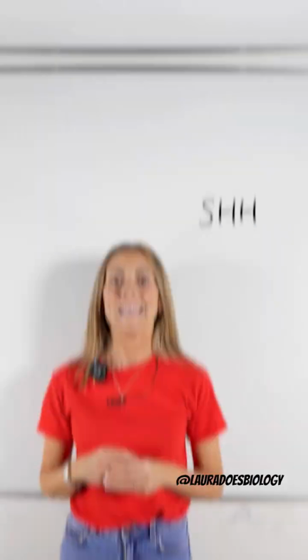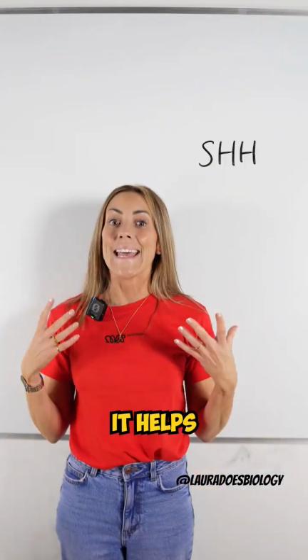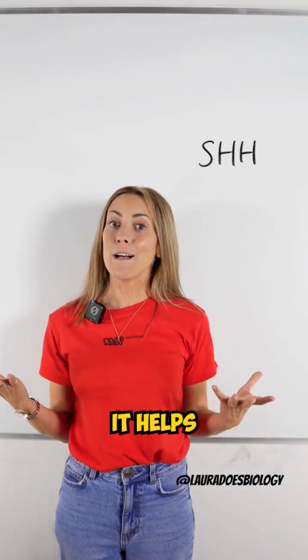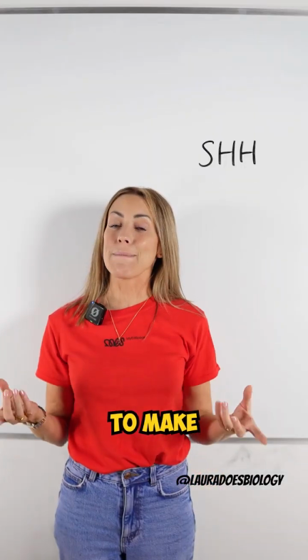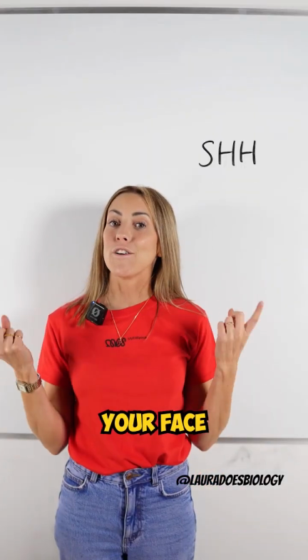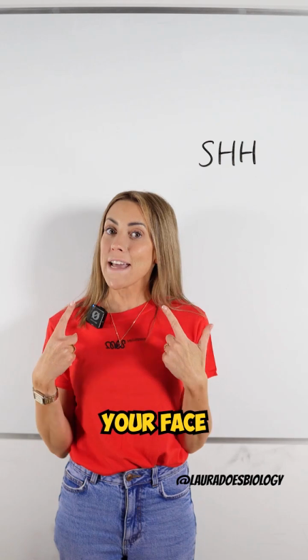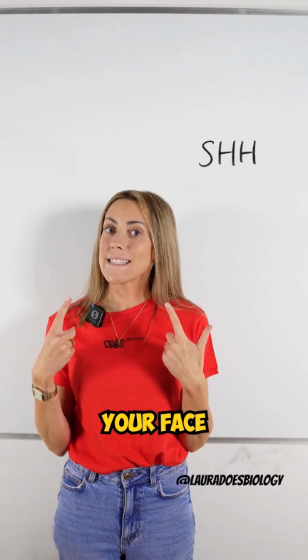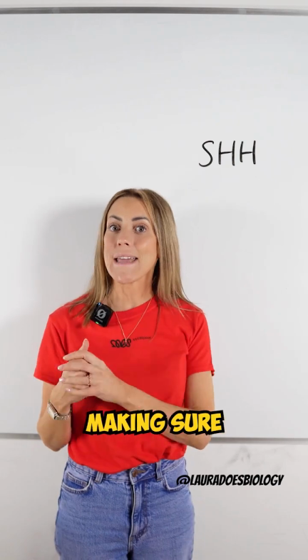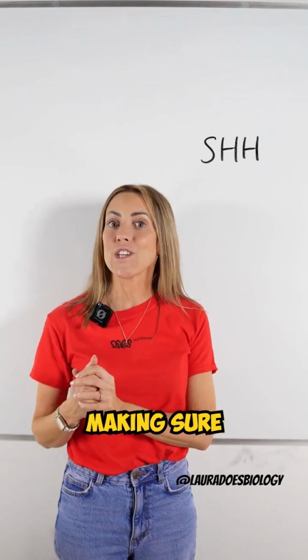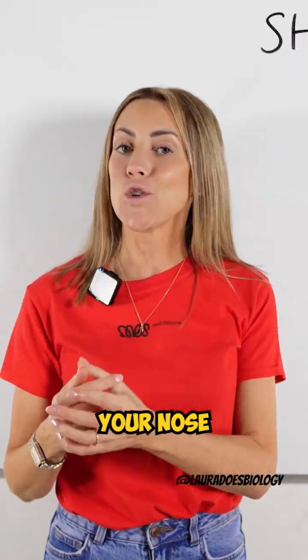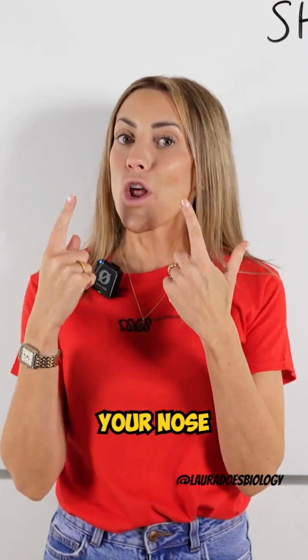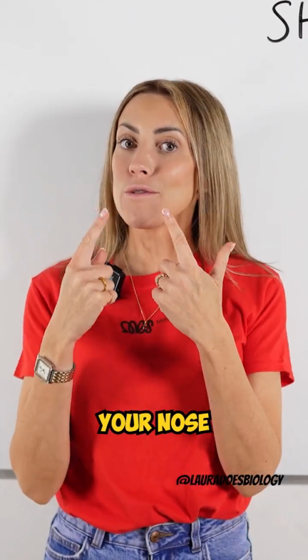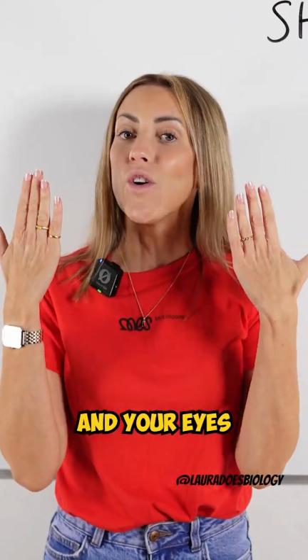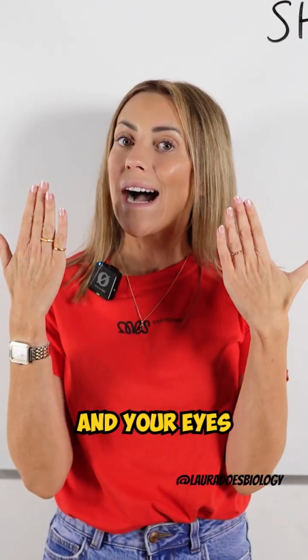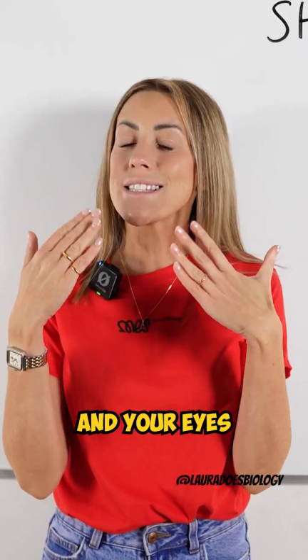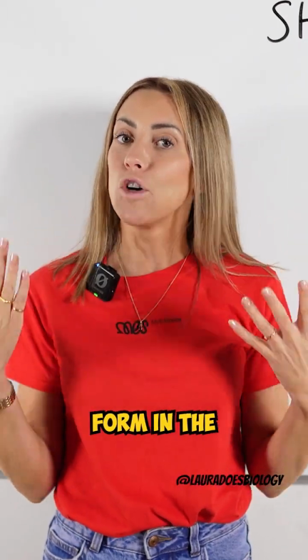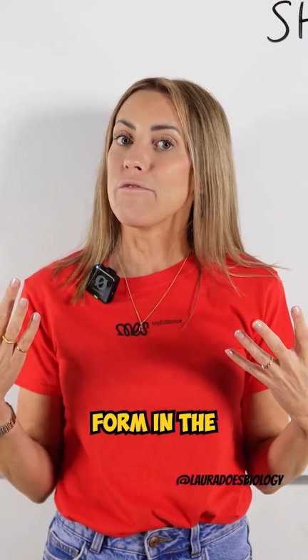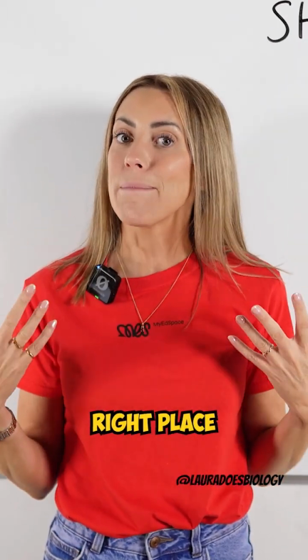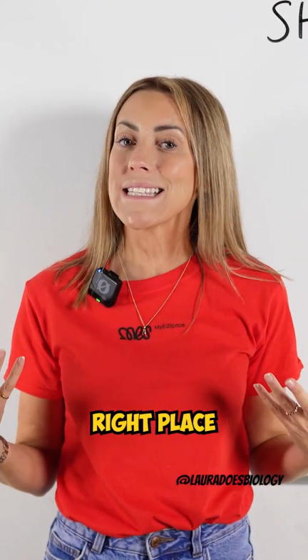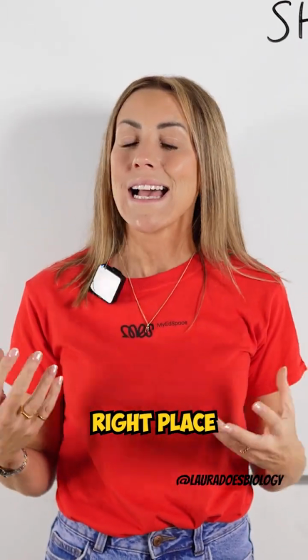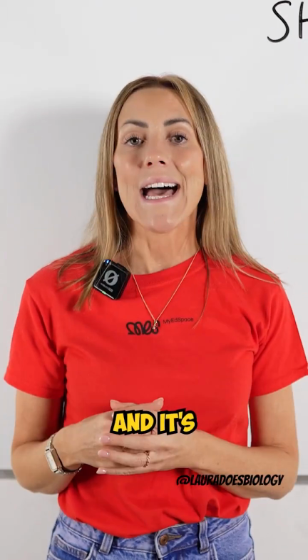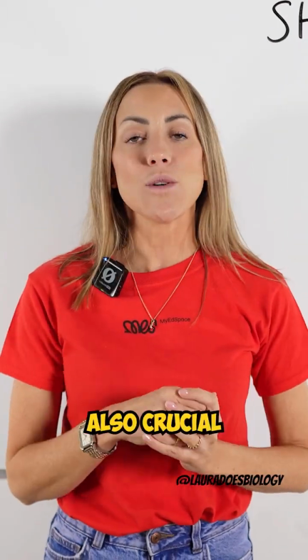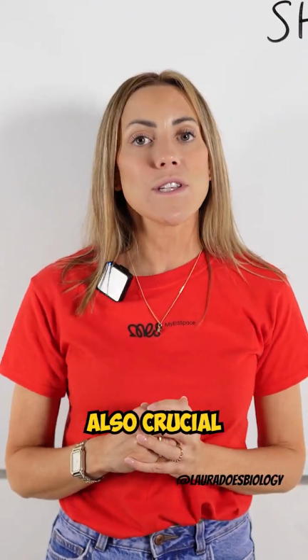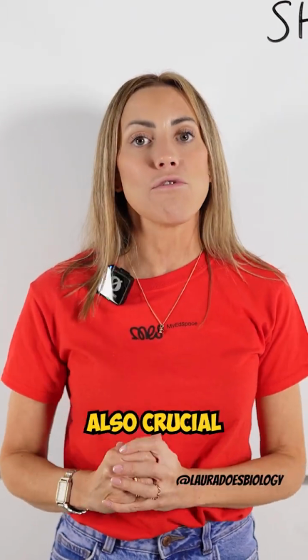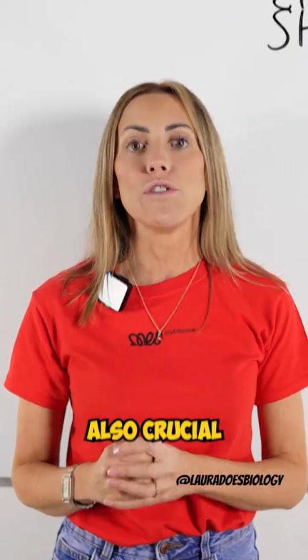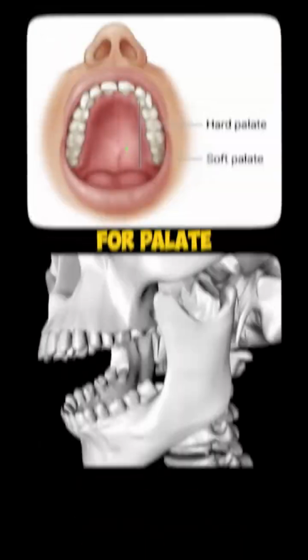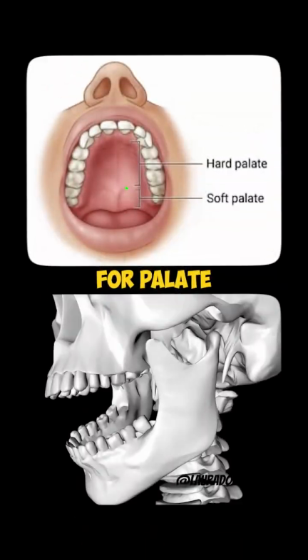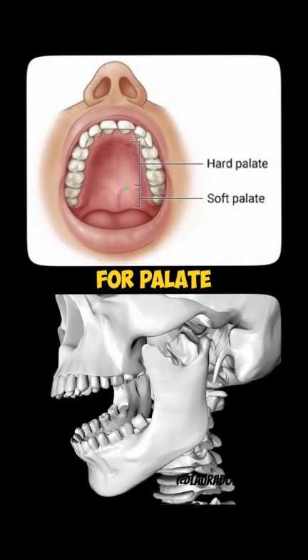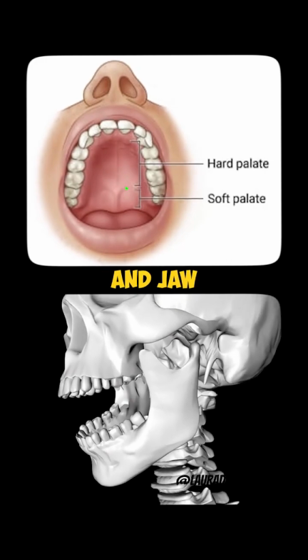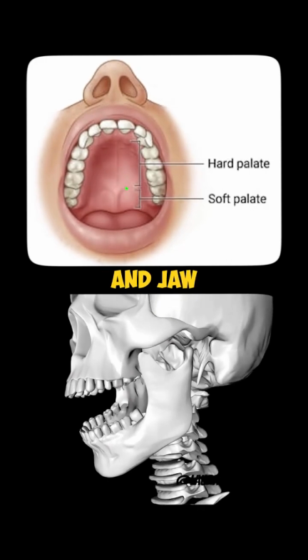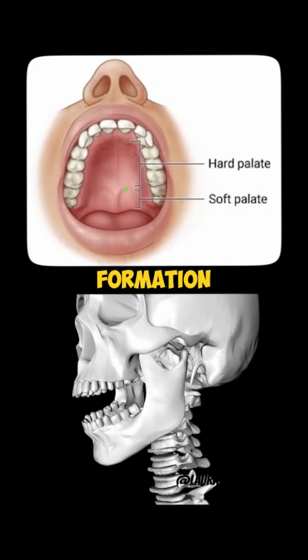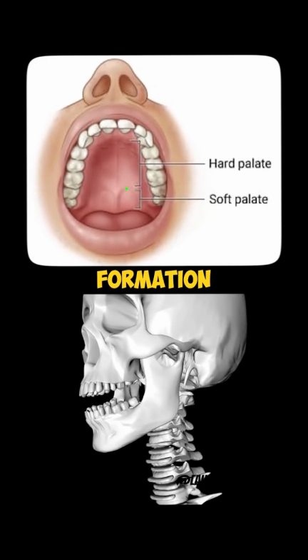It helps to make your face, making sure your nose and your eyes form in the right place, and it's also crucial for palate and jaw formation.